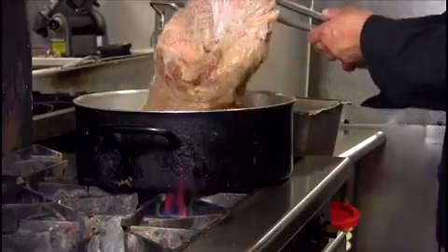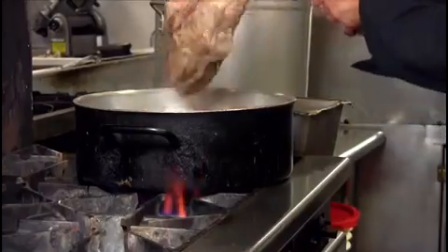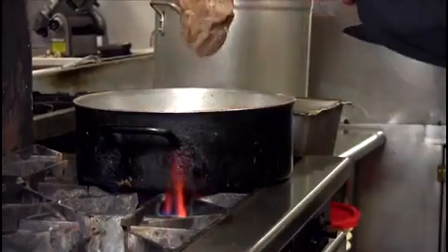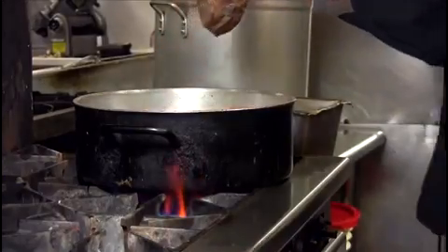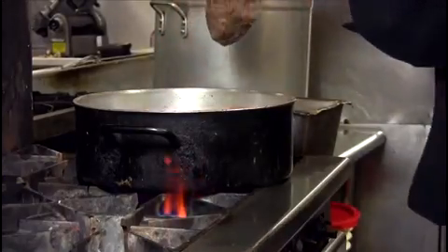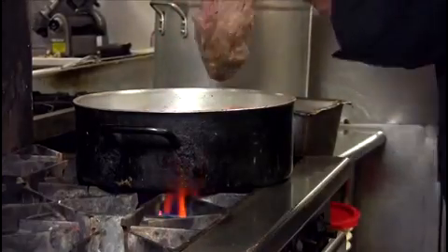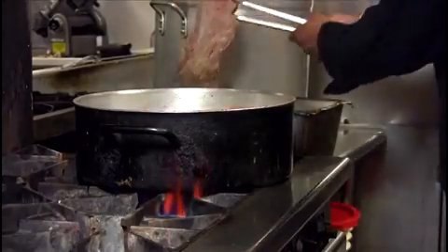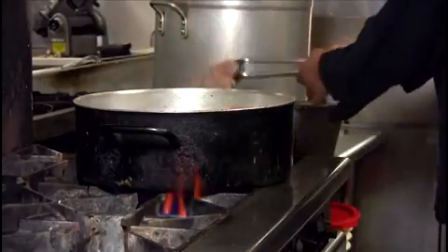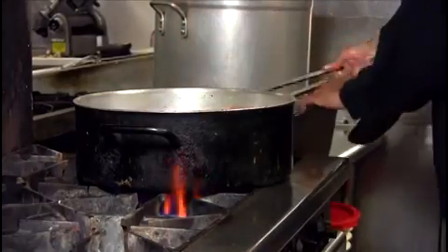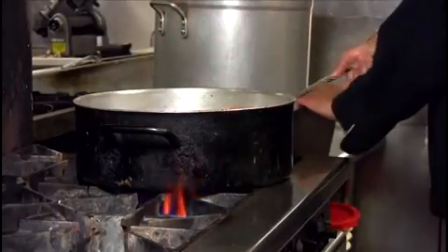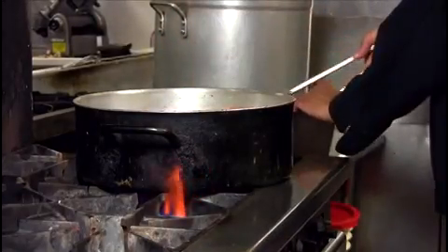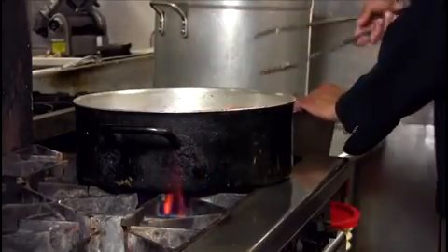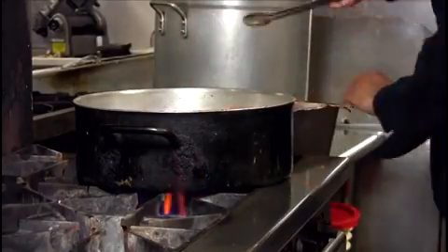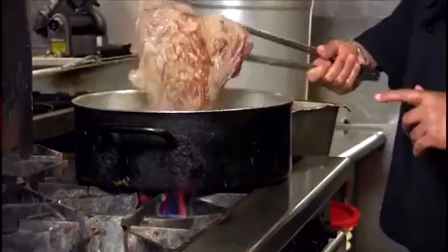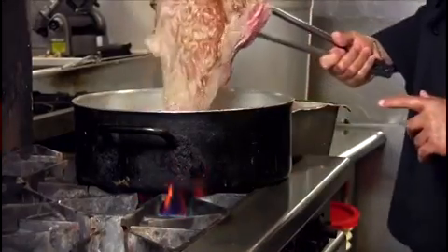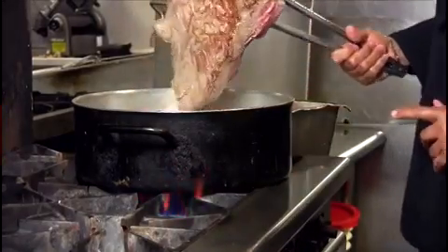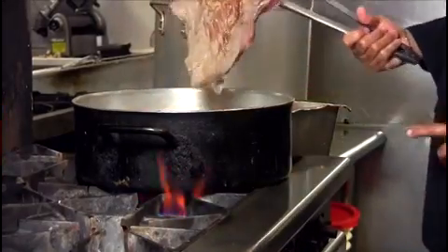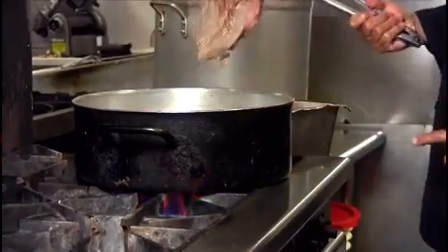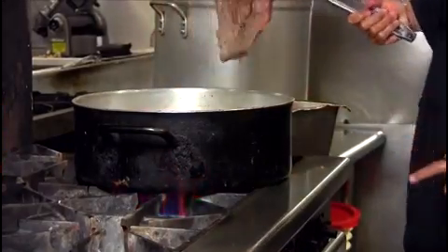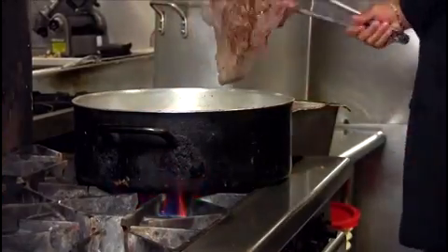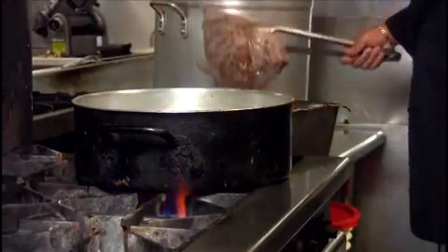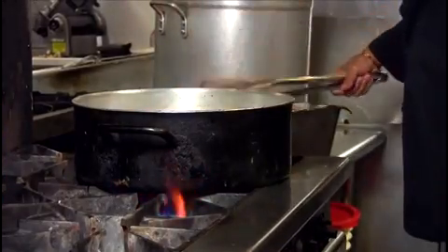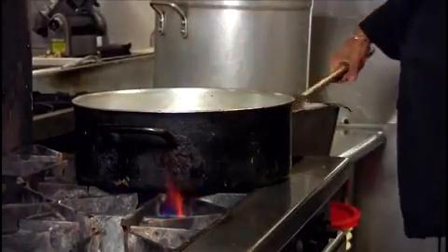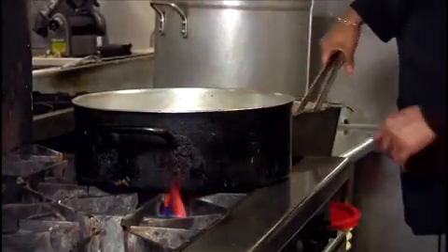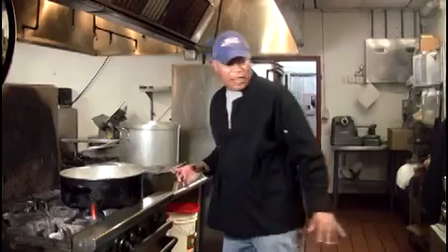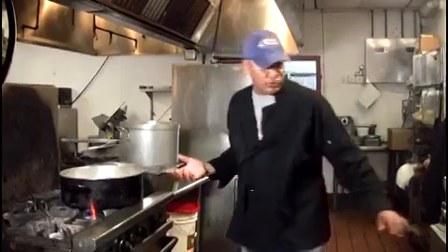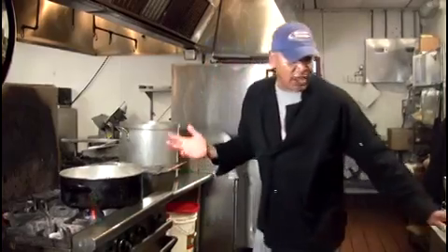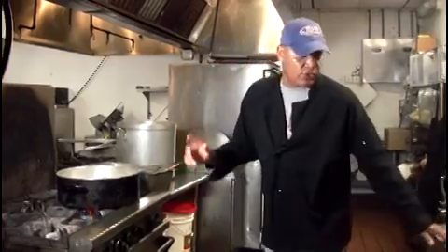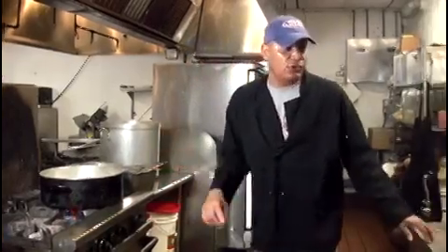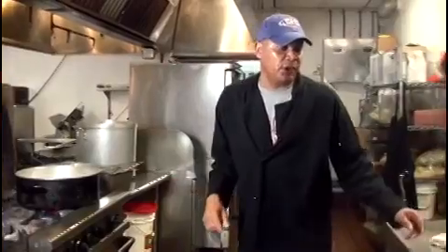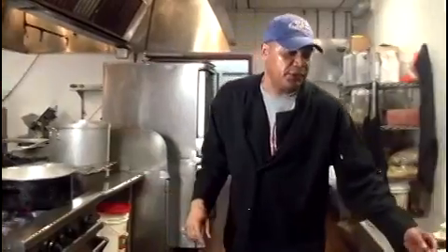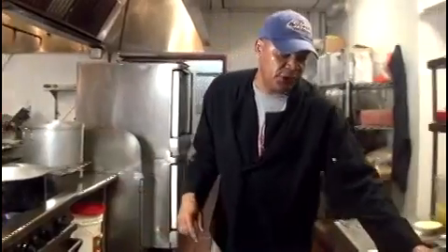...take it out and put it in this pan. Now you add all your ingredients.